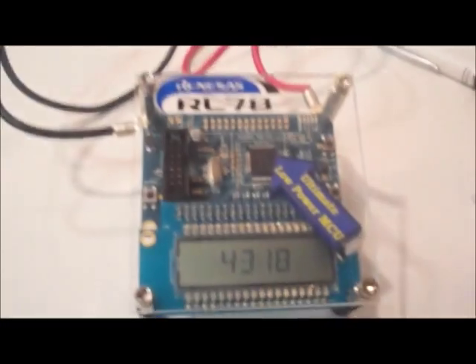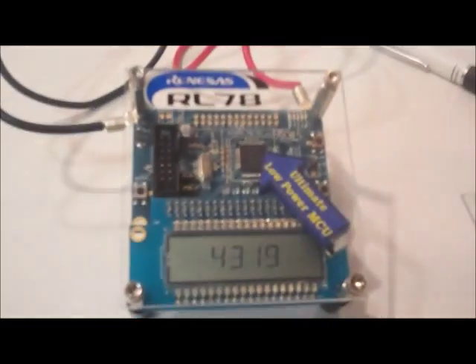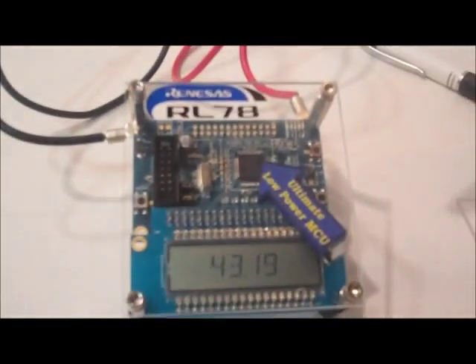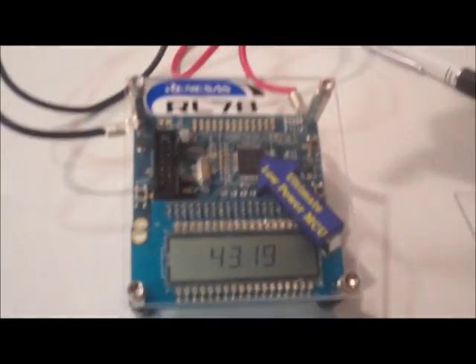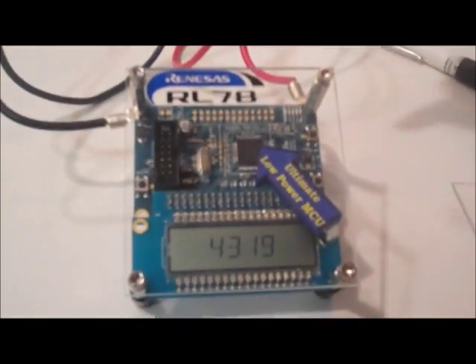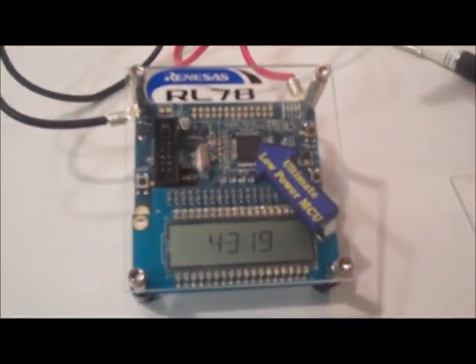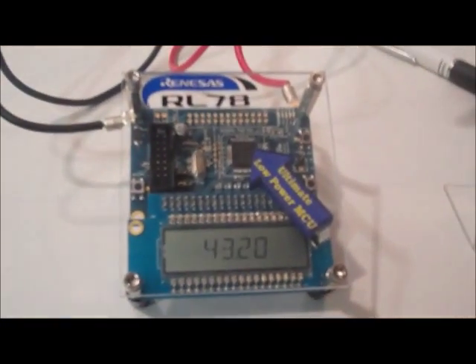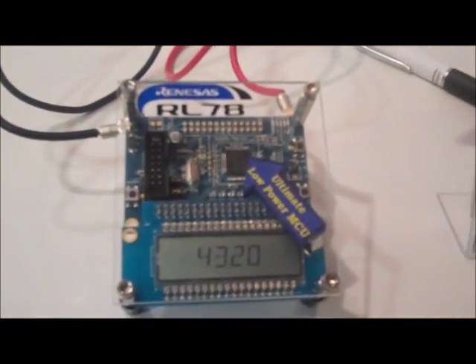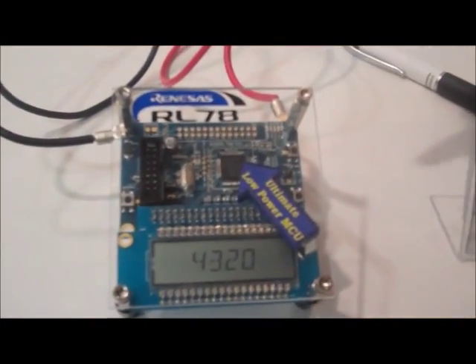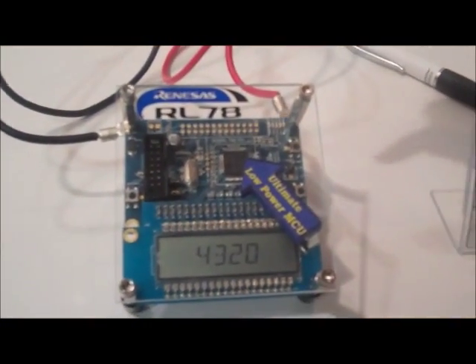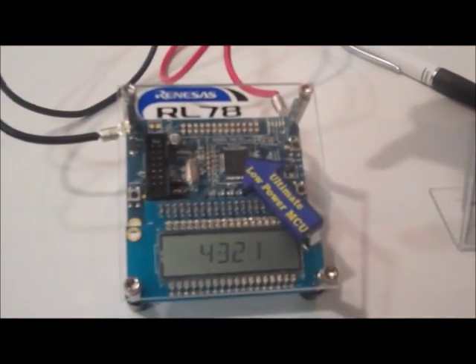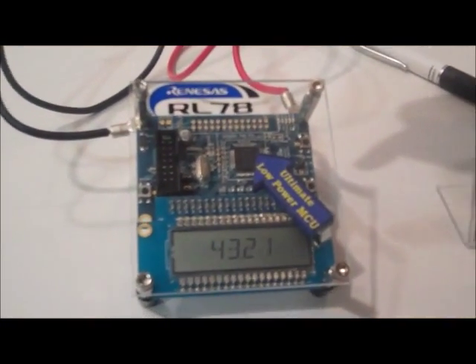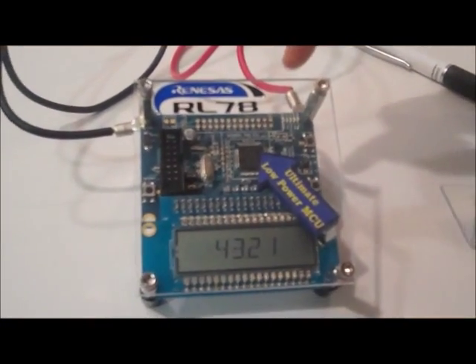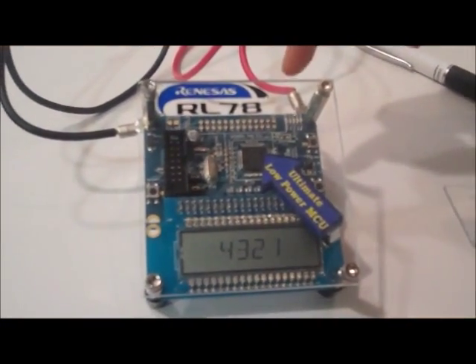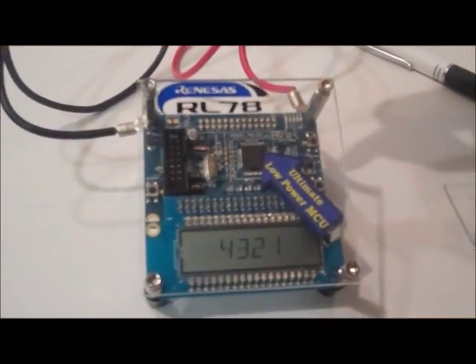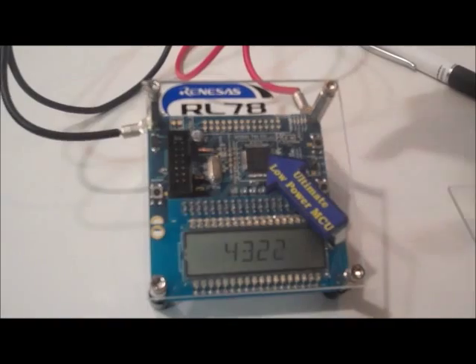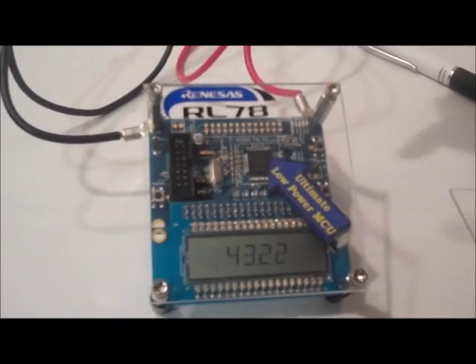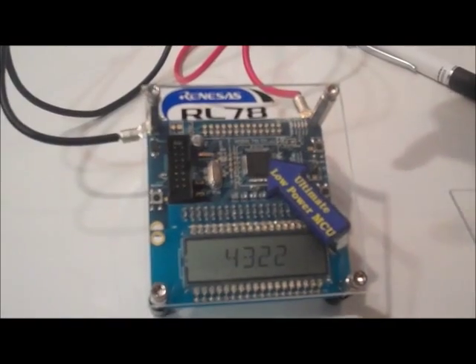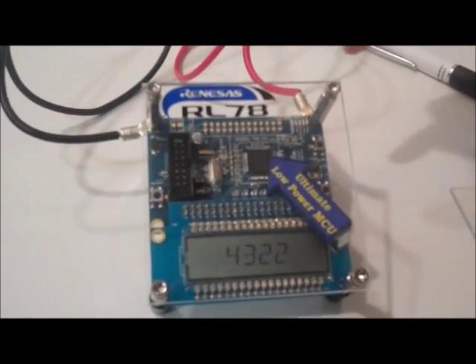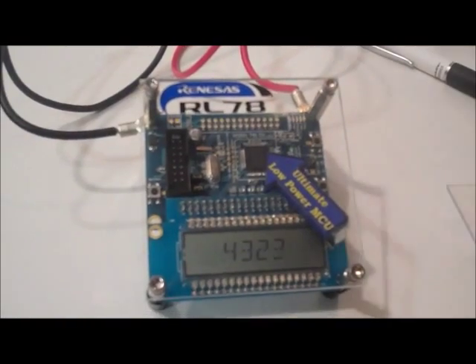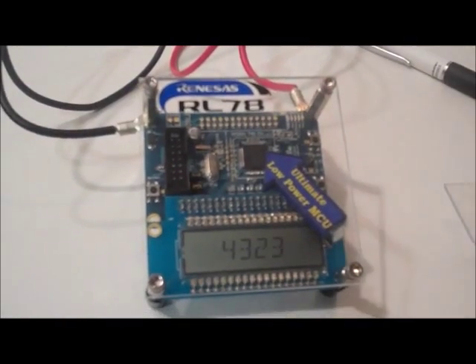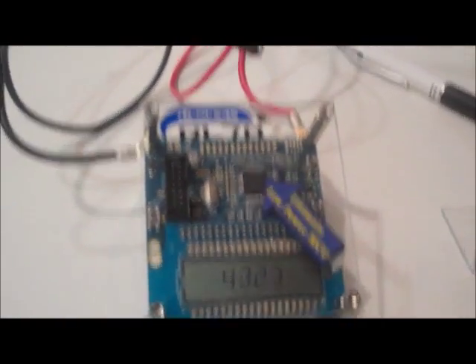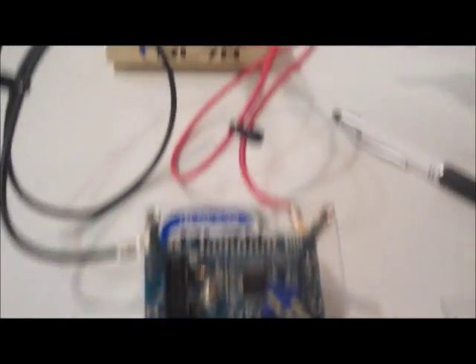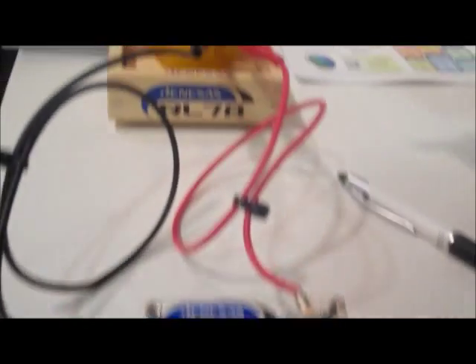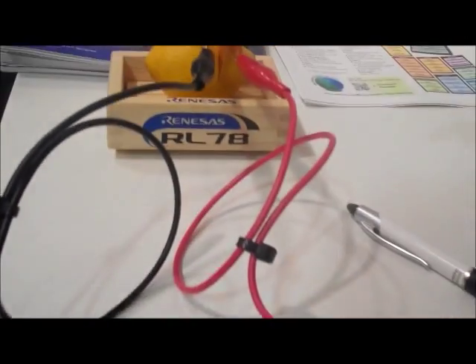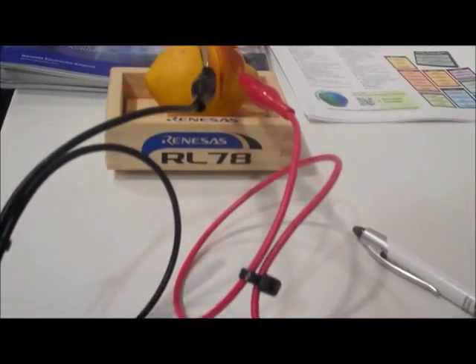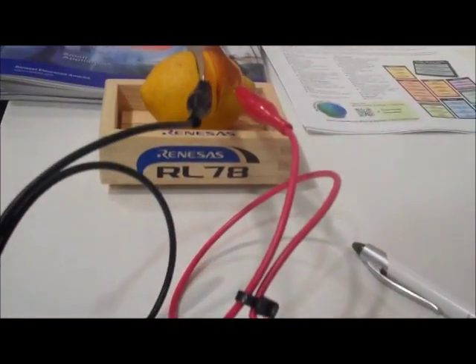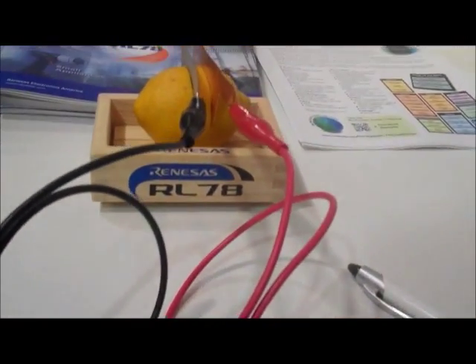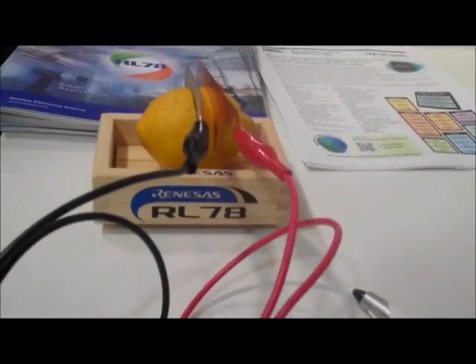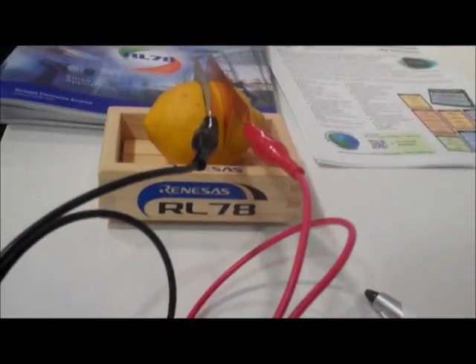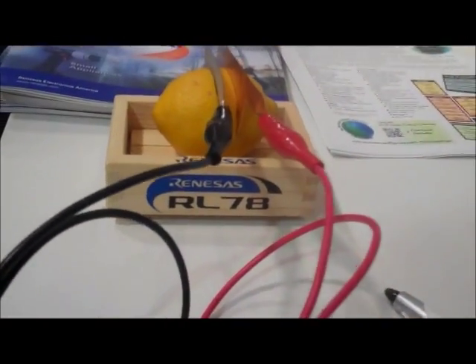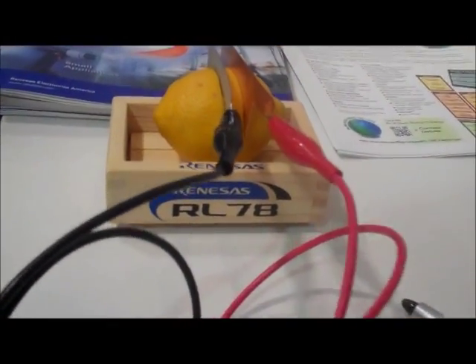The cool thing about this demo is that the L12 is actually being powered by a lemon. That's how low-powered it is.